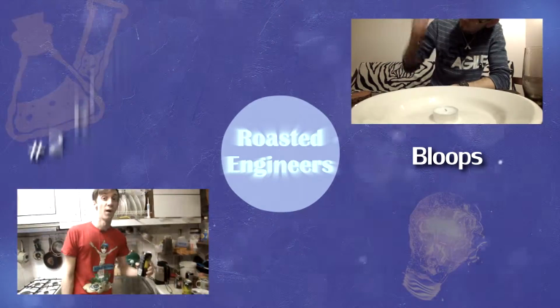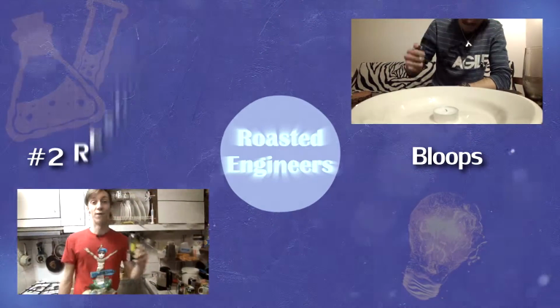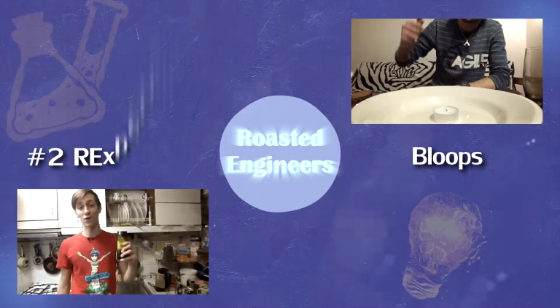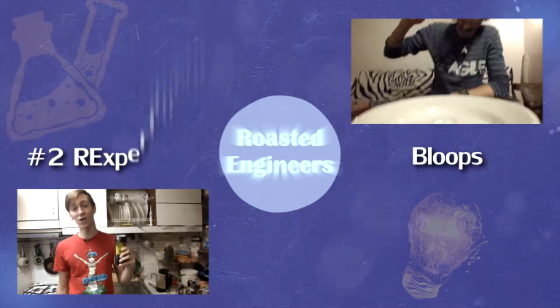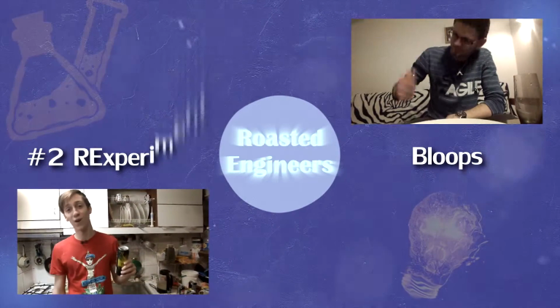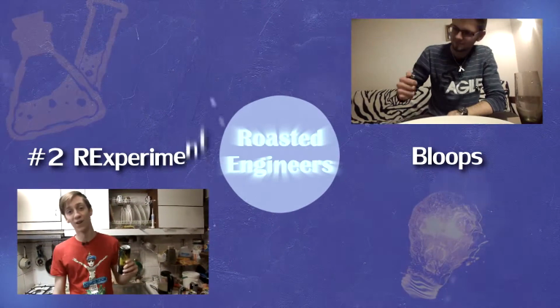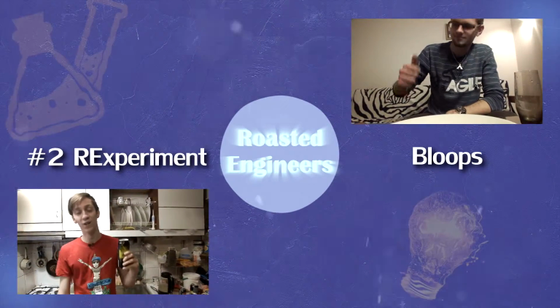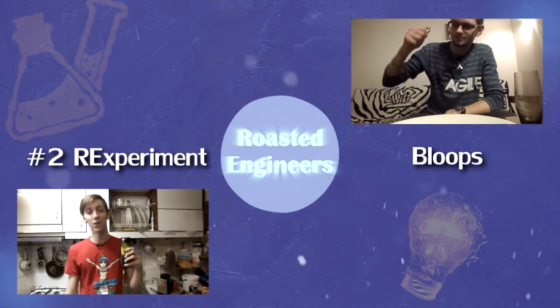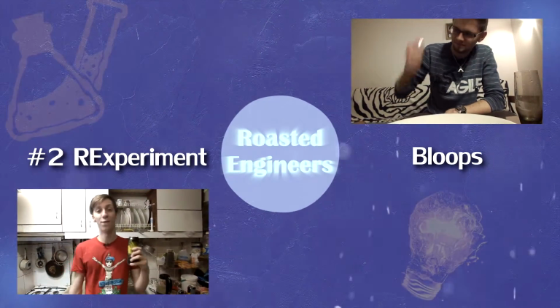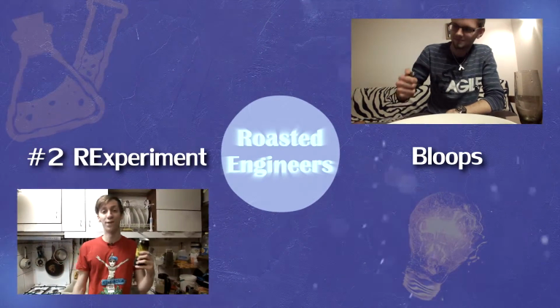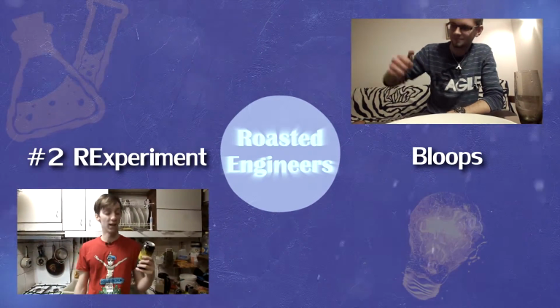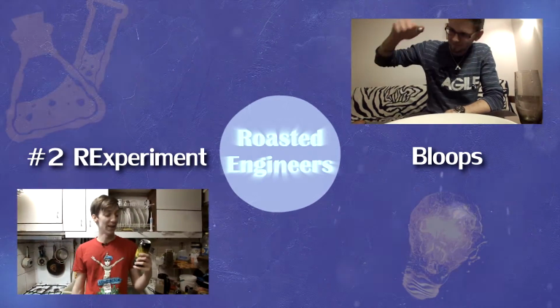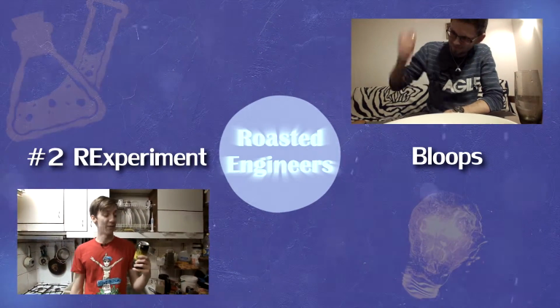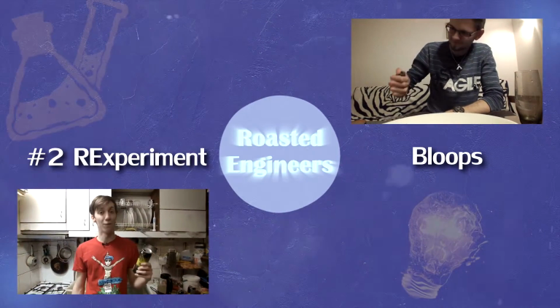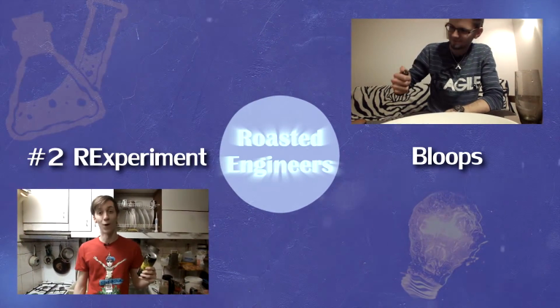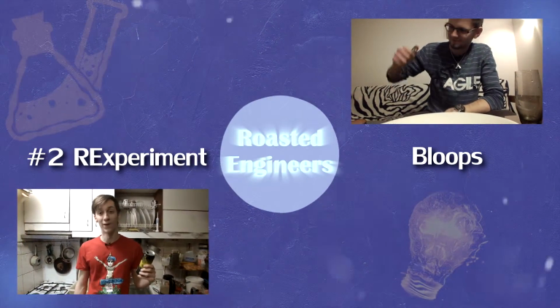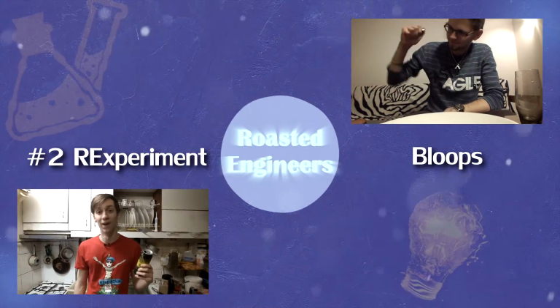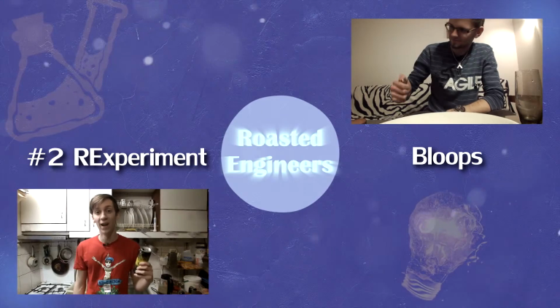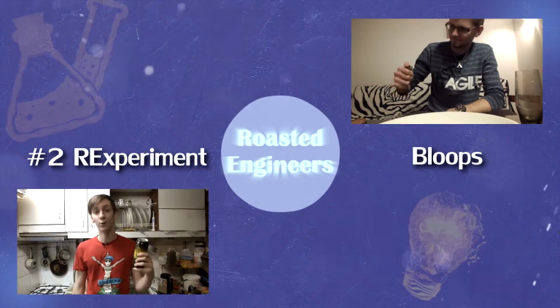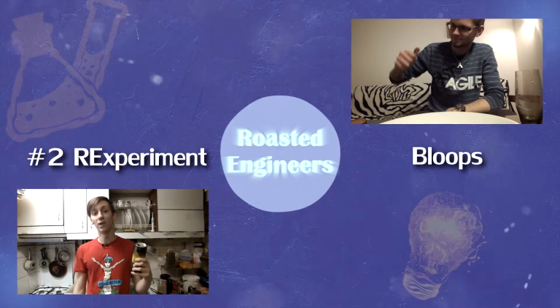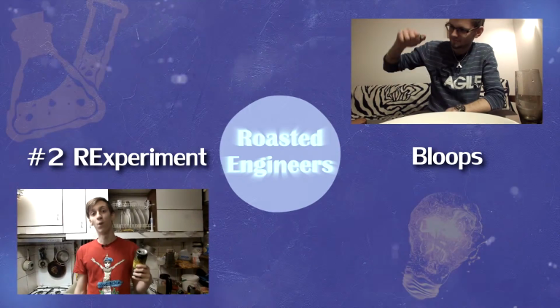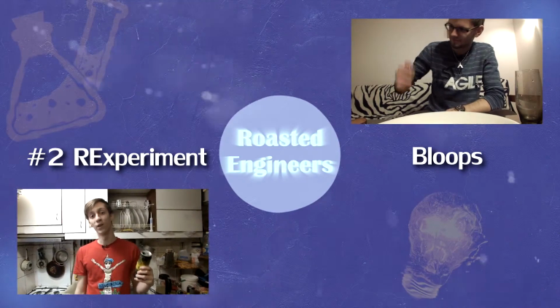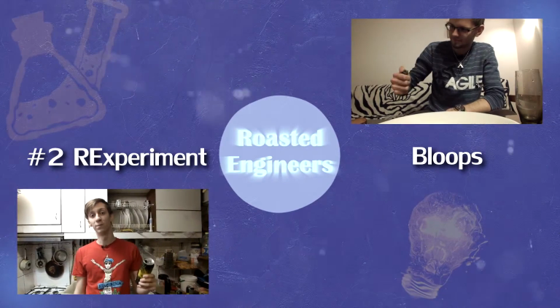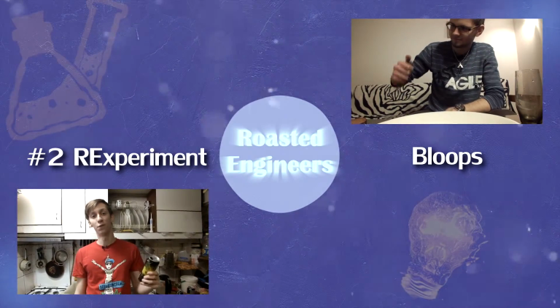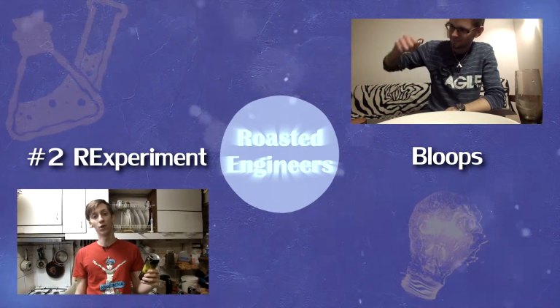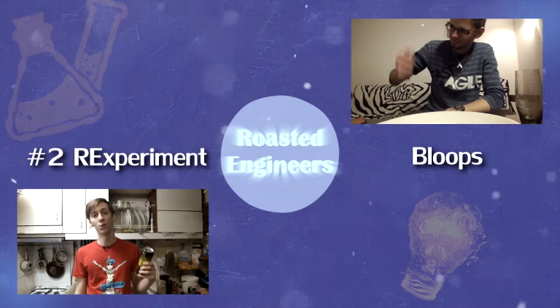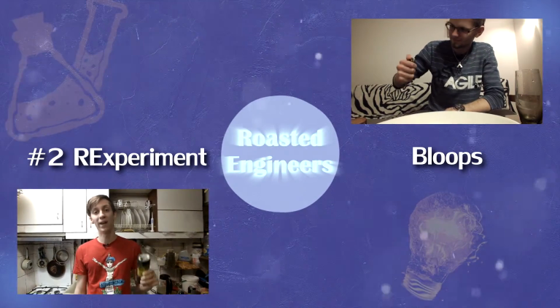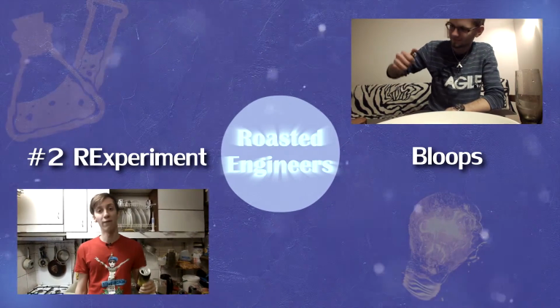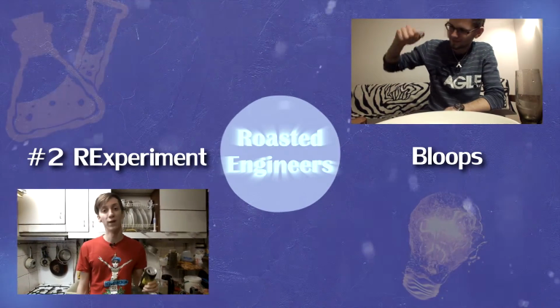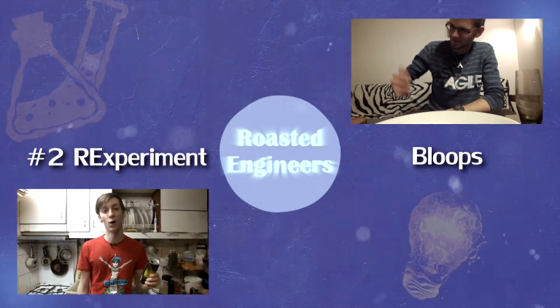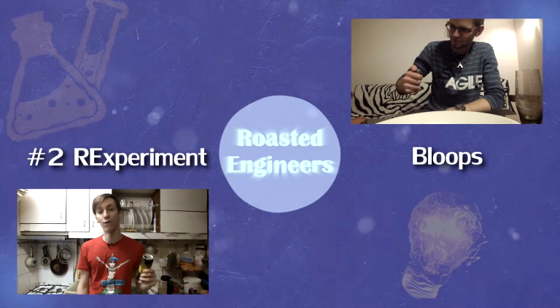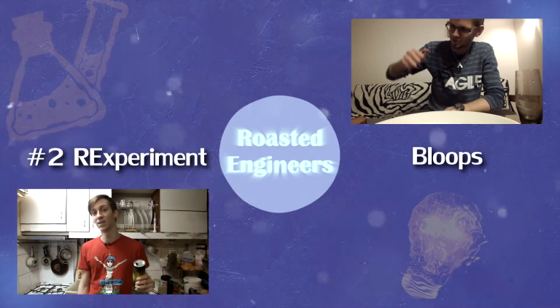First of all you need to fill the can with water. You can boil it before to make everything go faster.